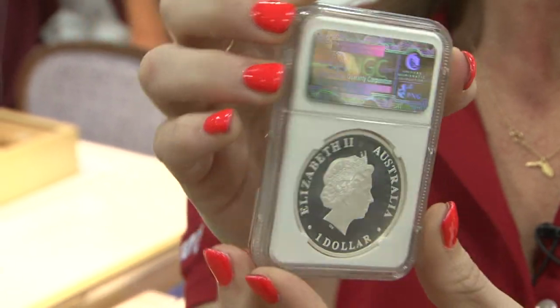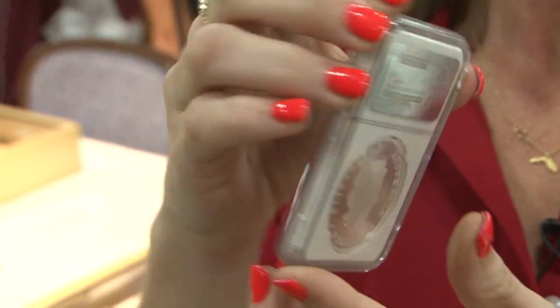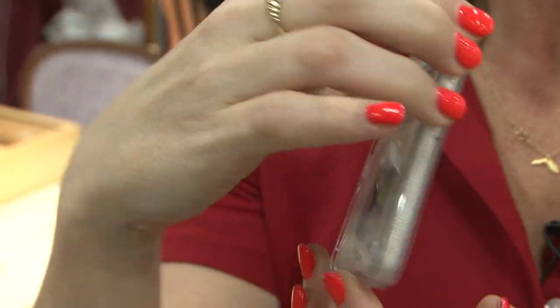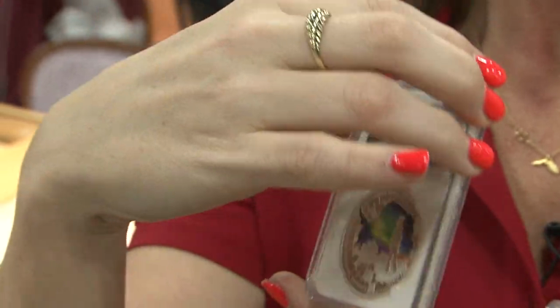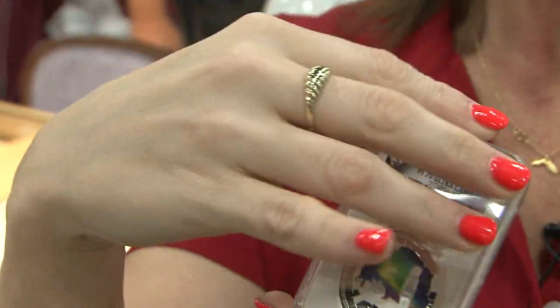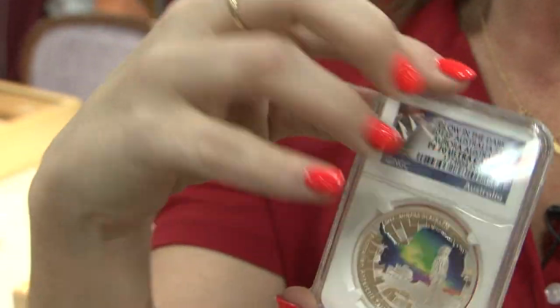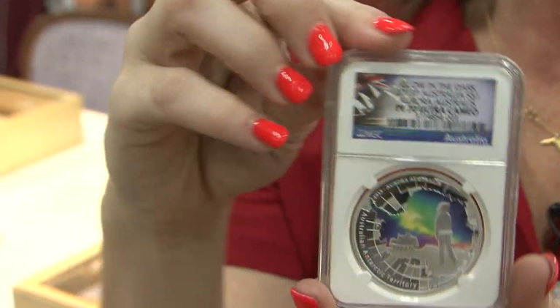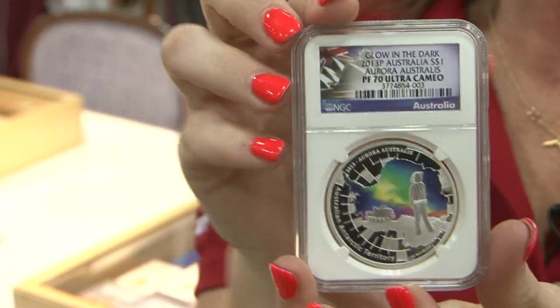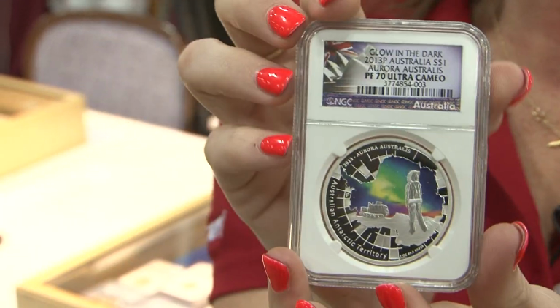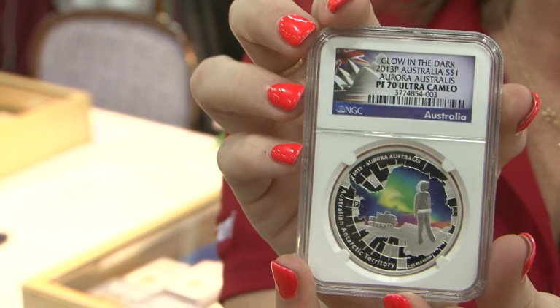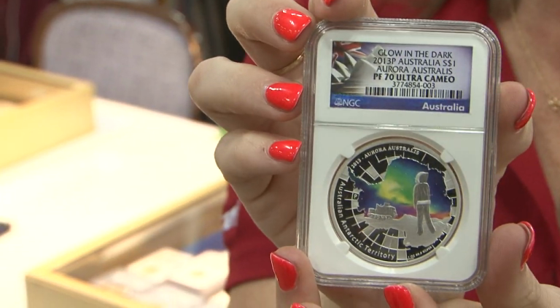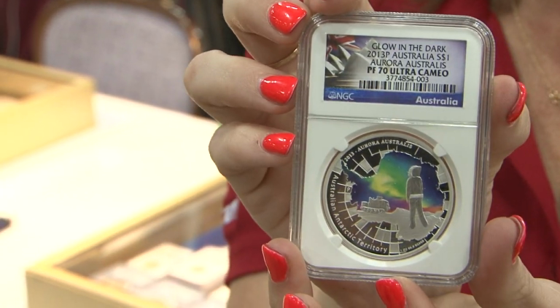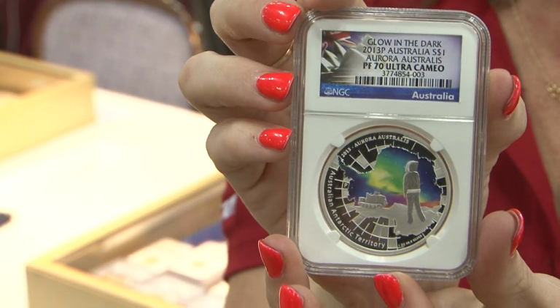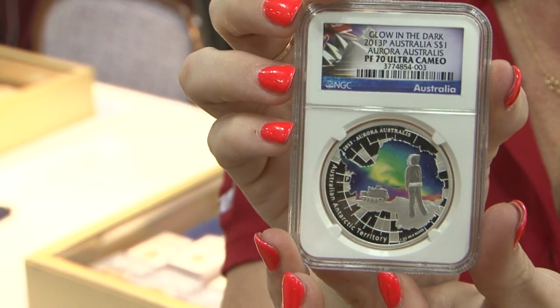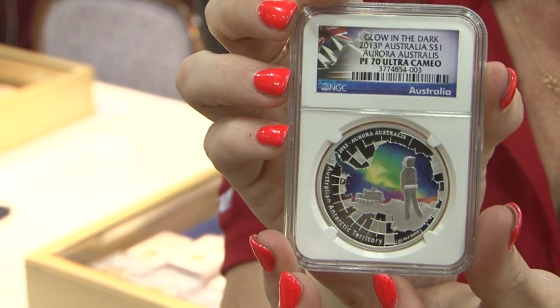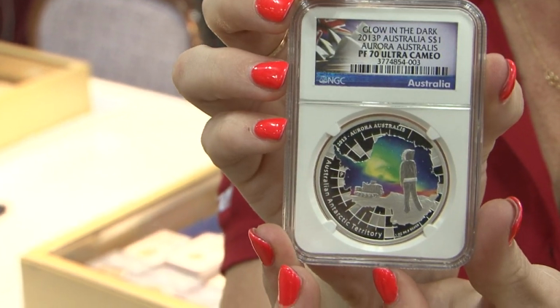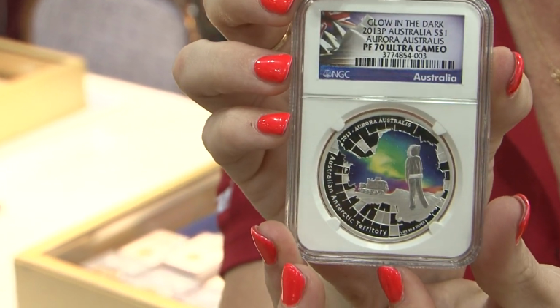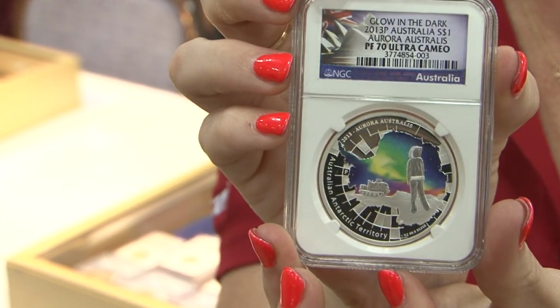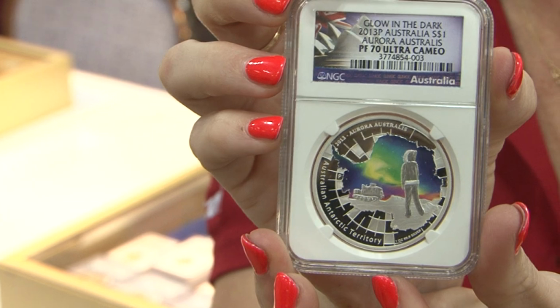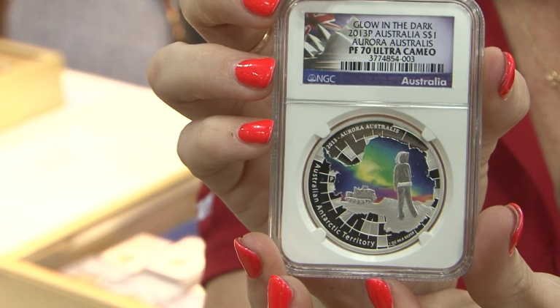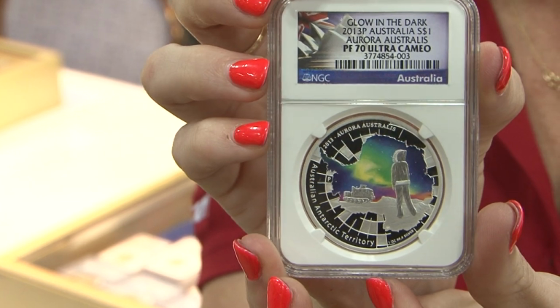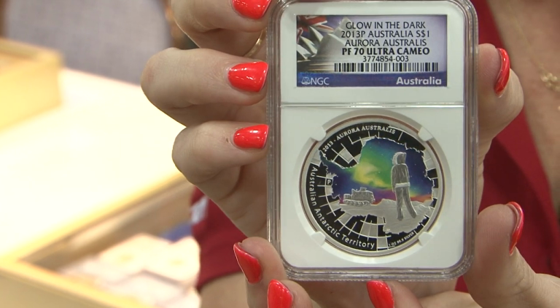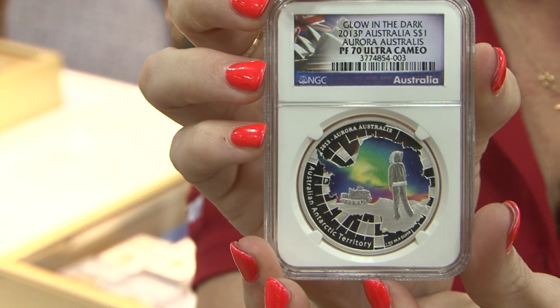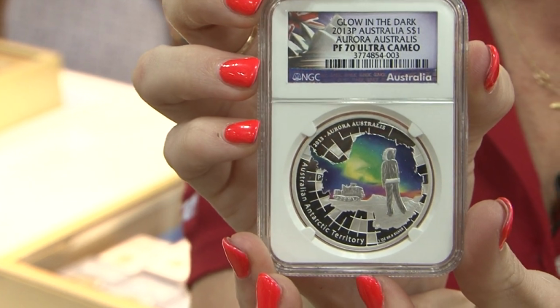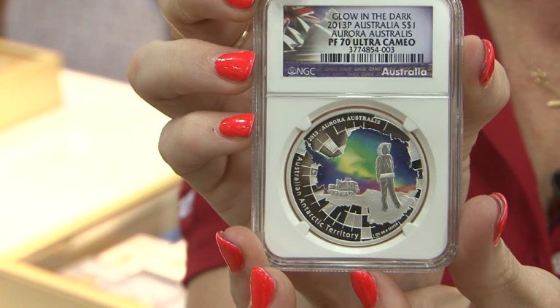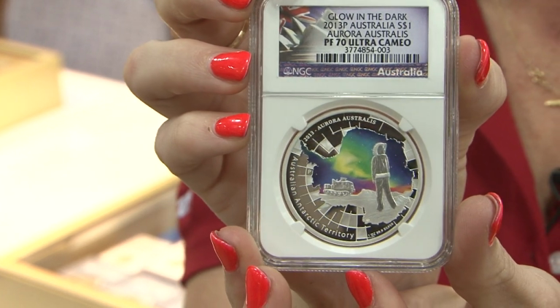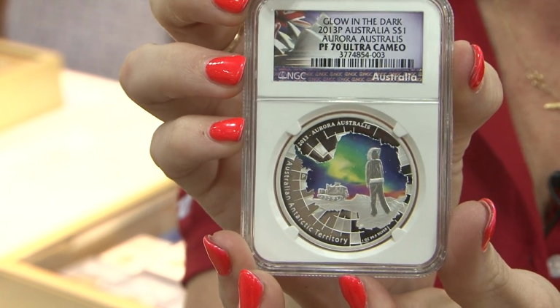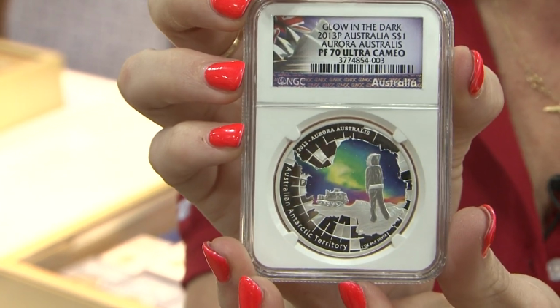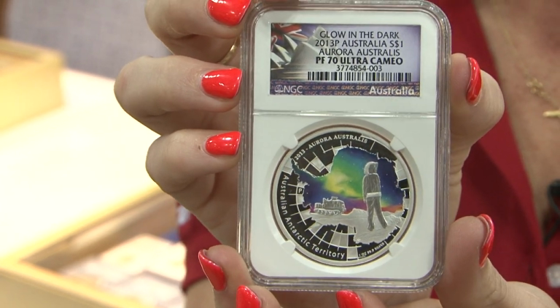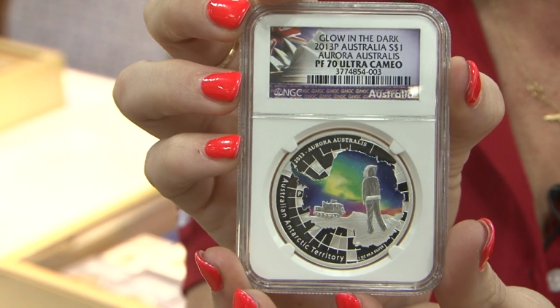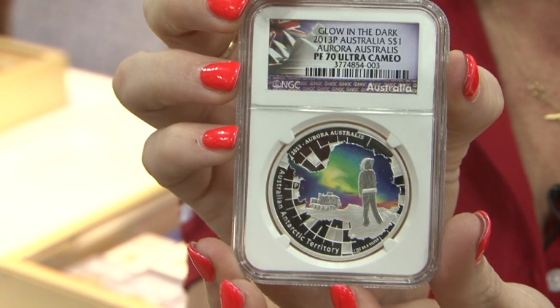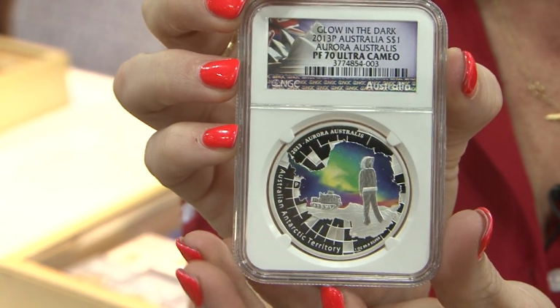What kind of value? It's $149 for a Proof 70 and $100 if you have a Proof 69.